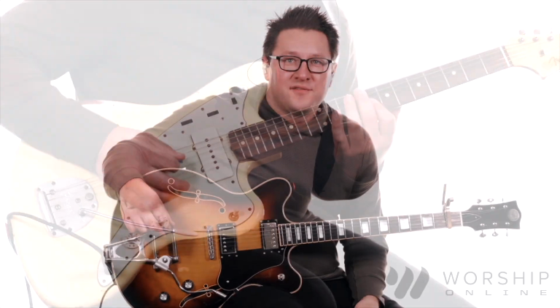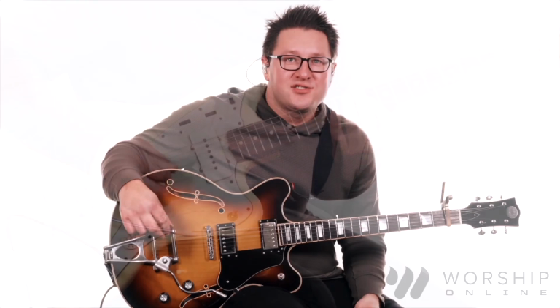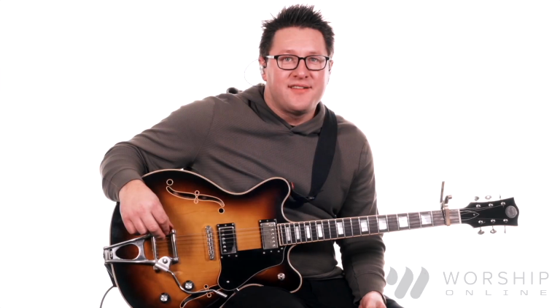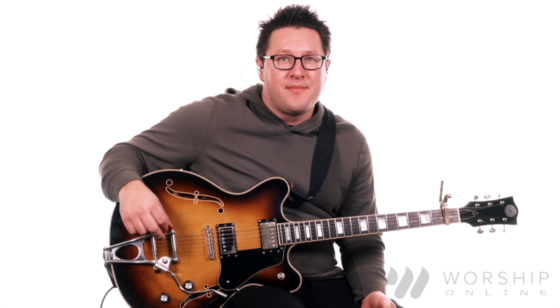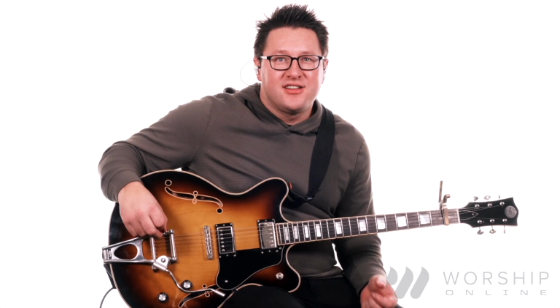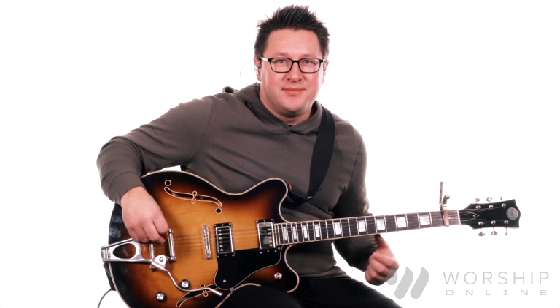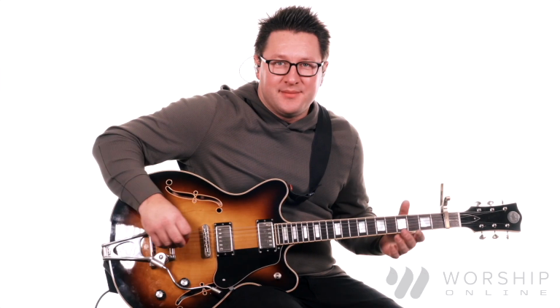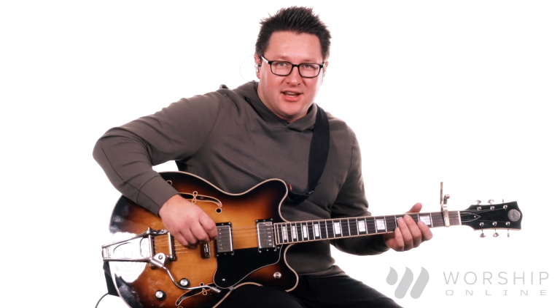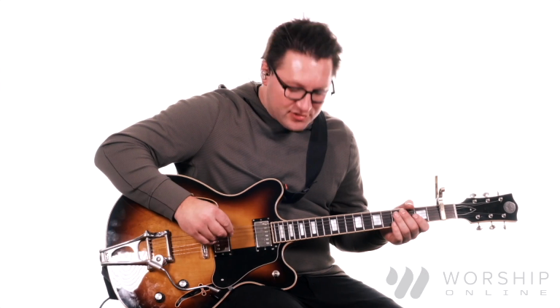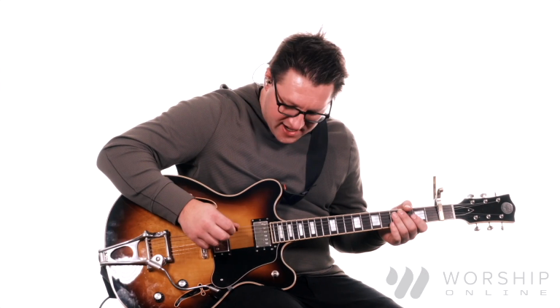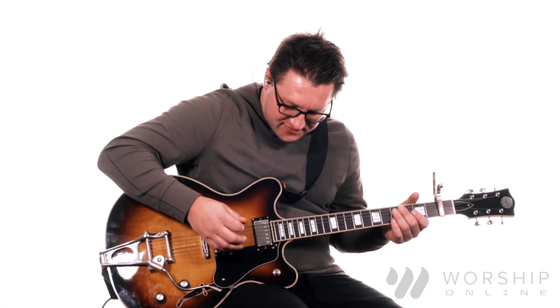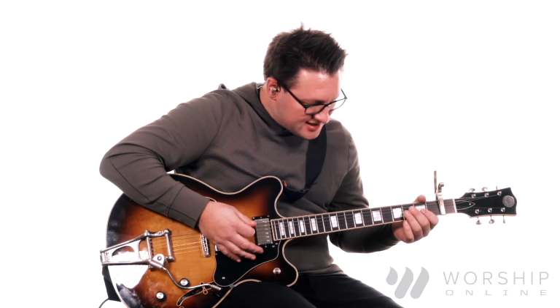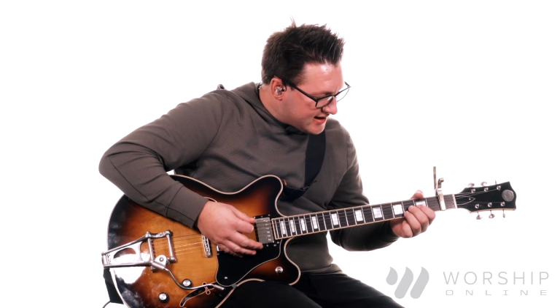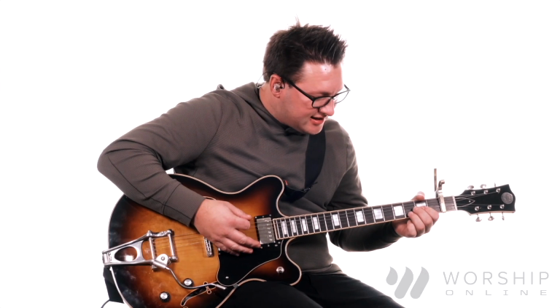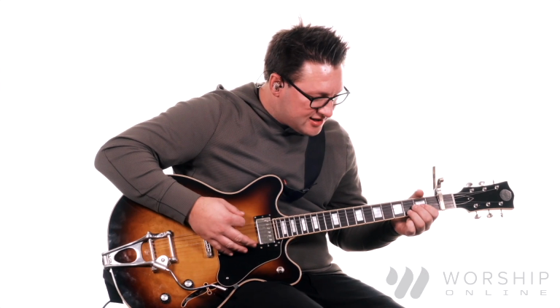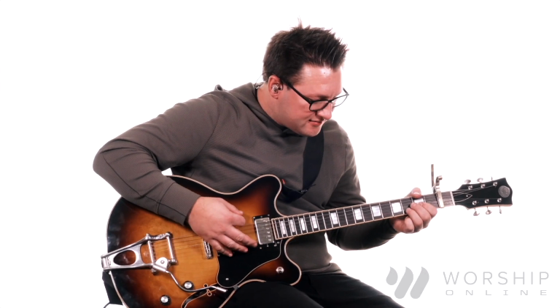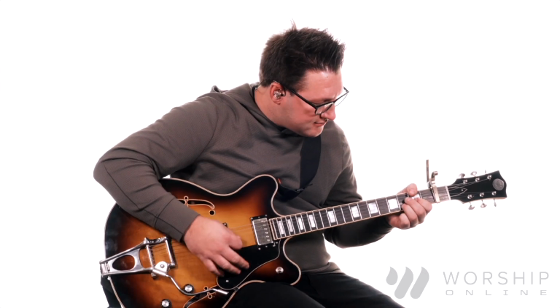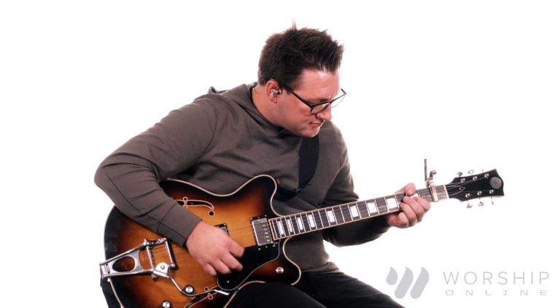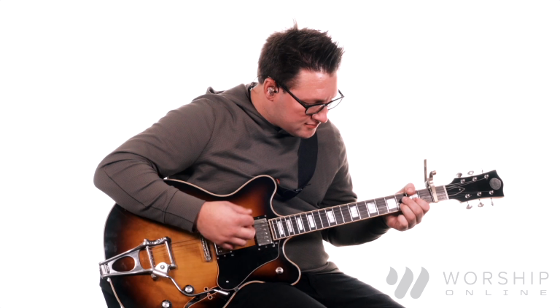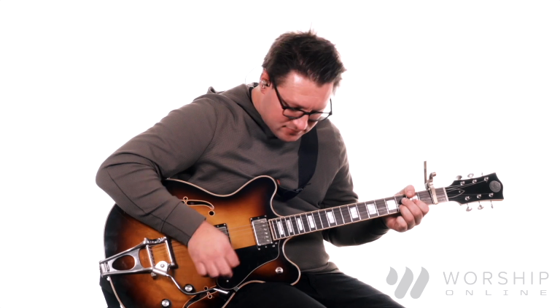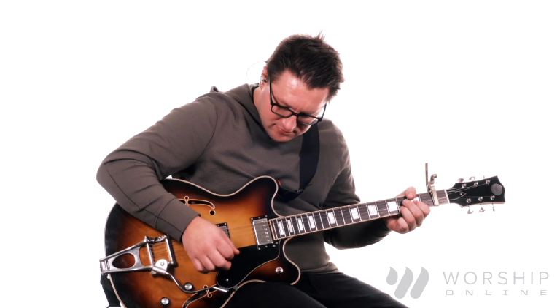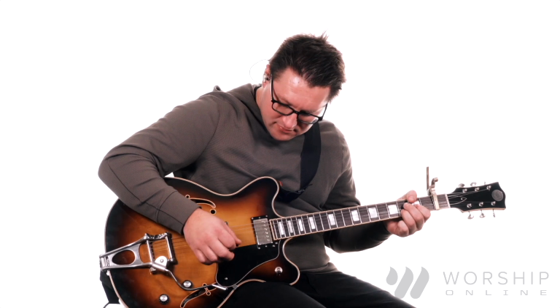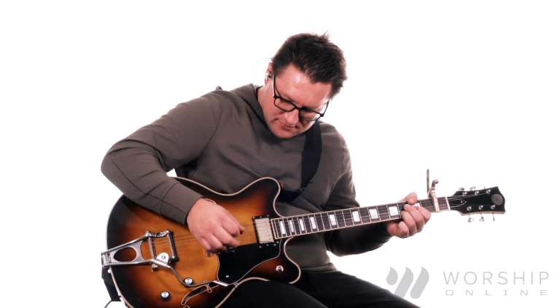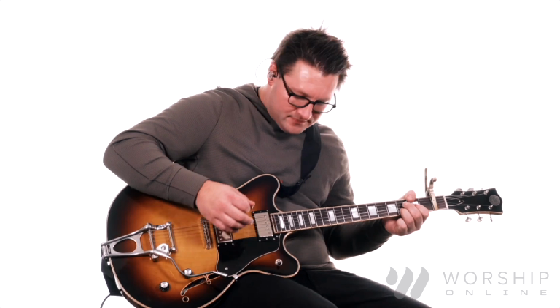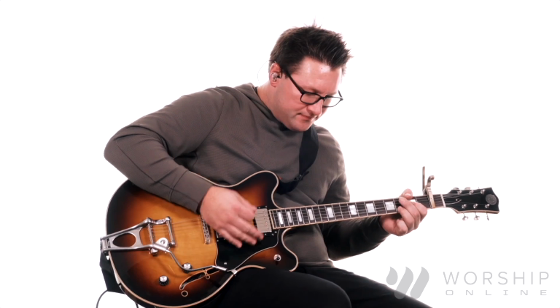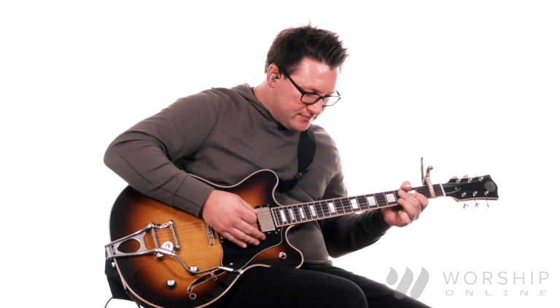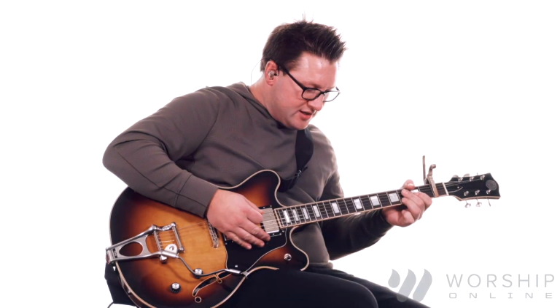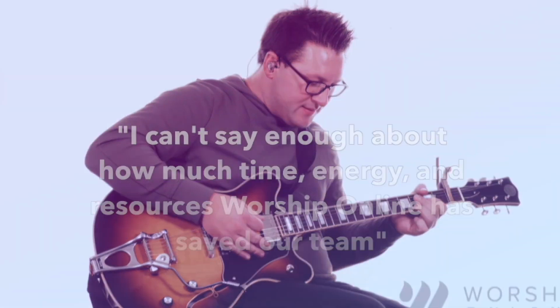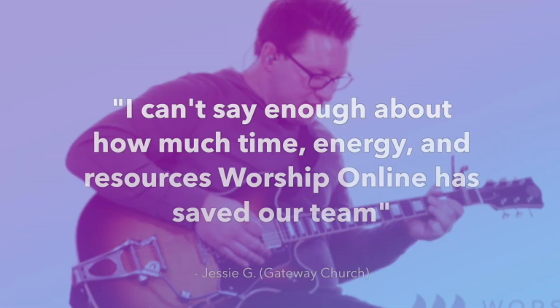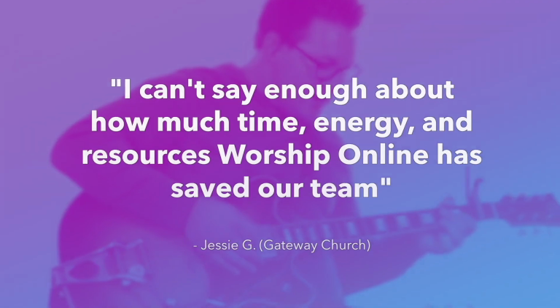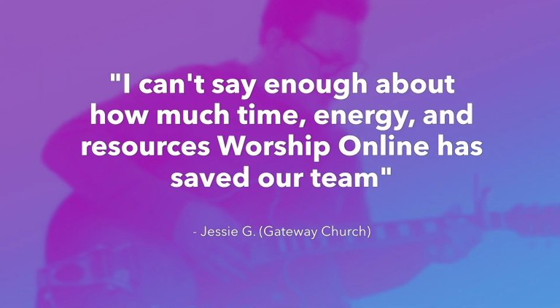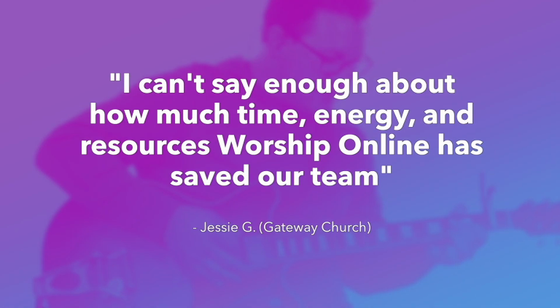First we're going to have a mild to medium gain overdrive. This is my clean tone. Here's my overdrive sound.